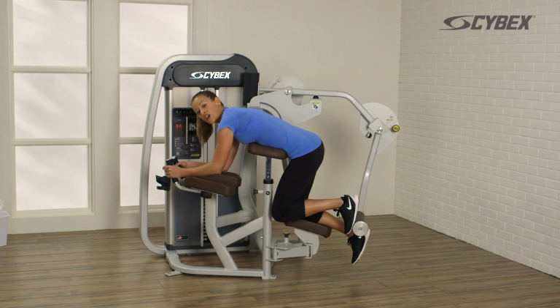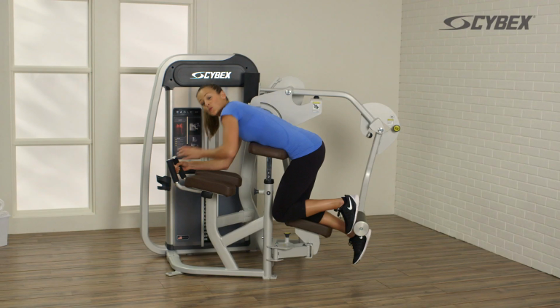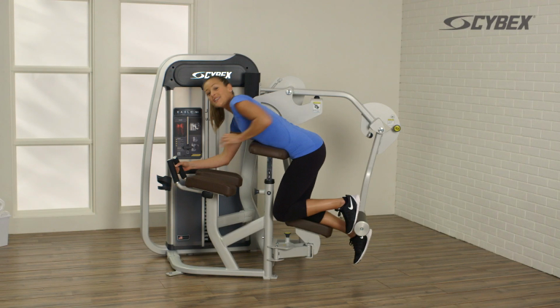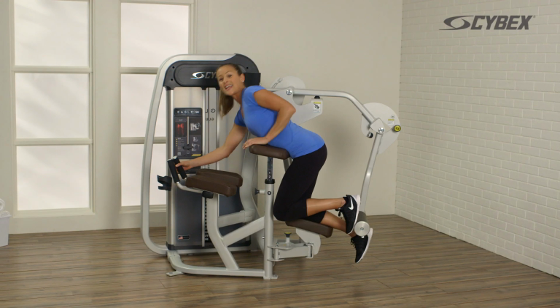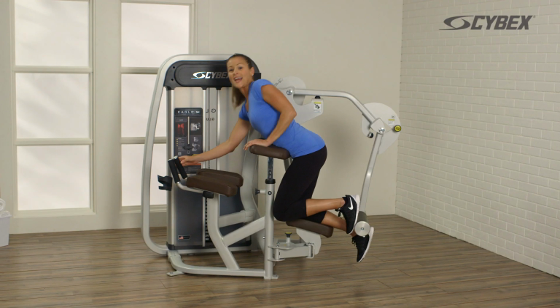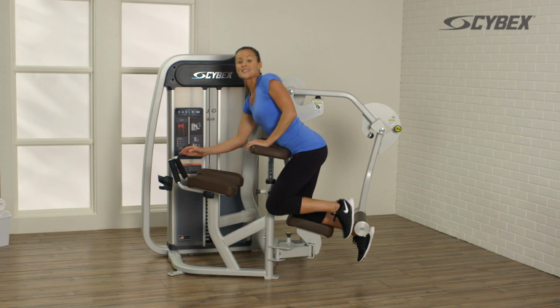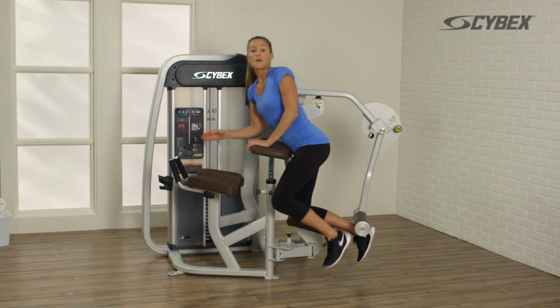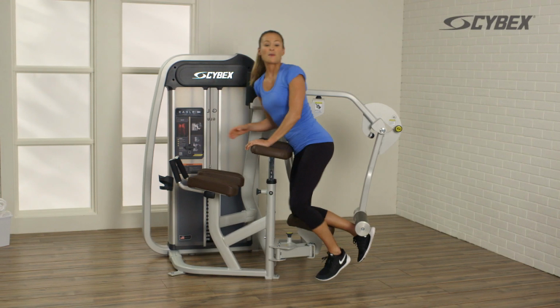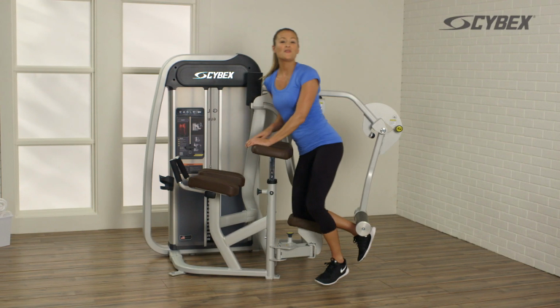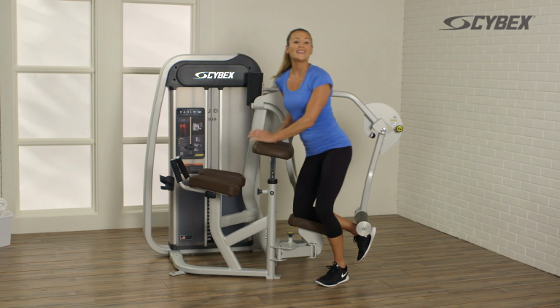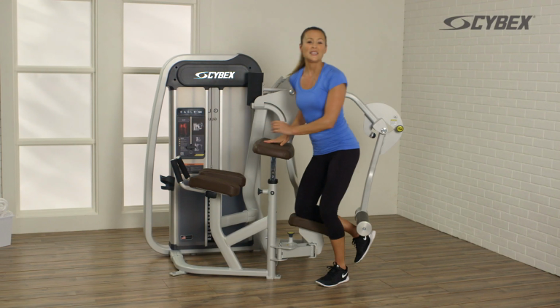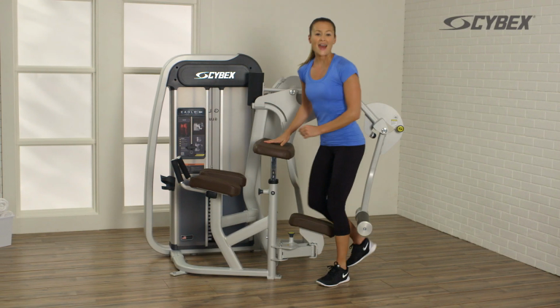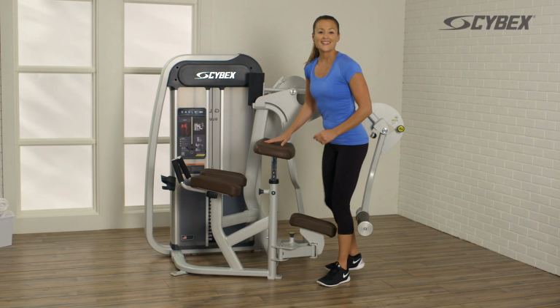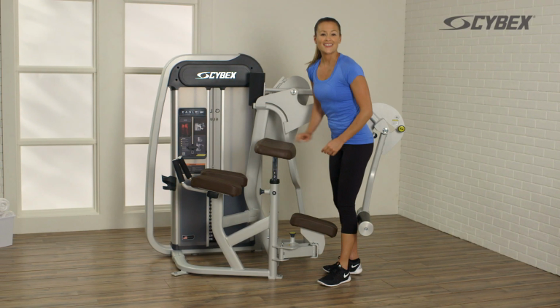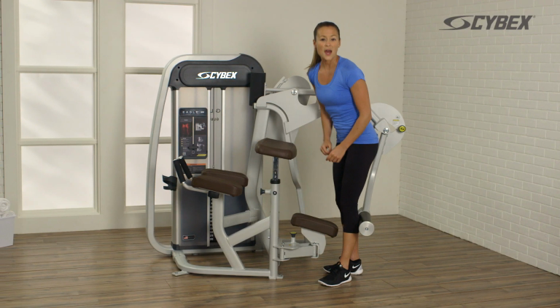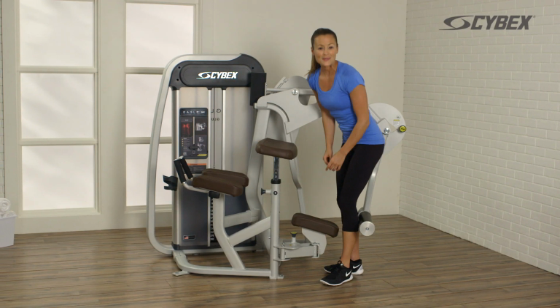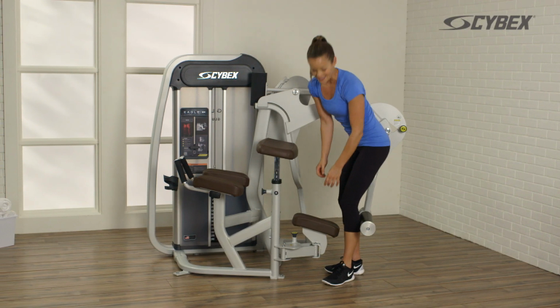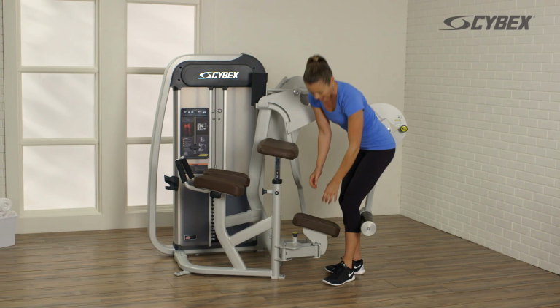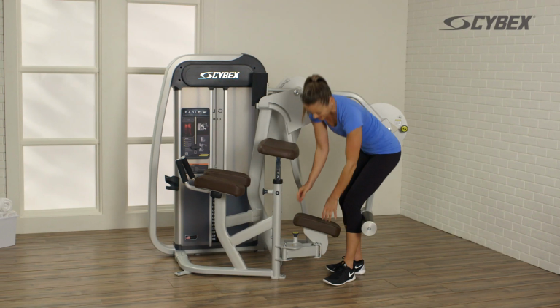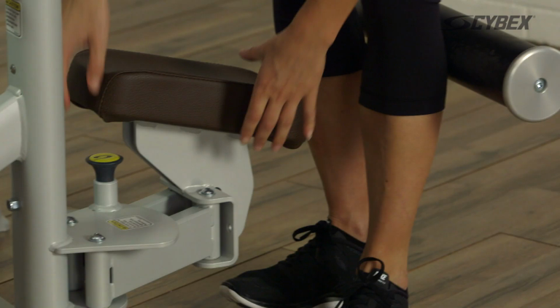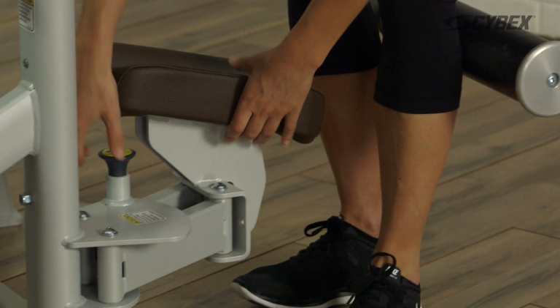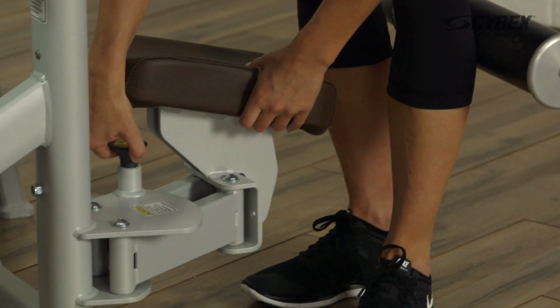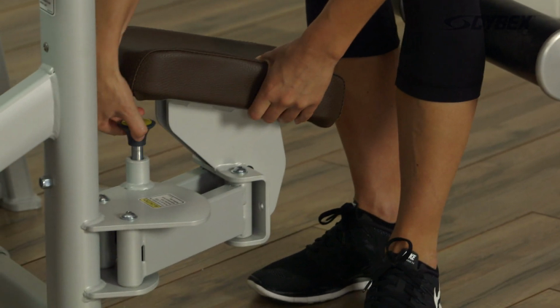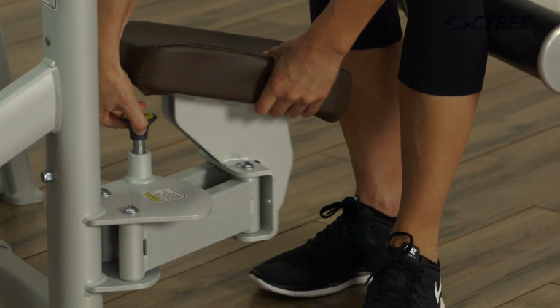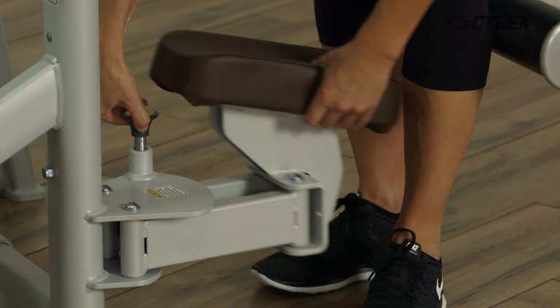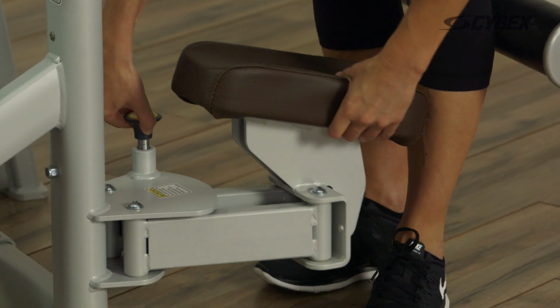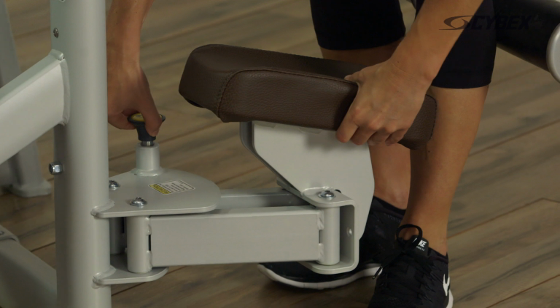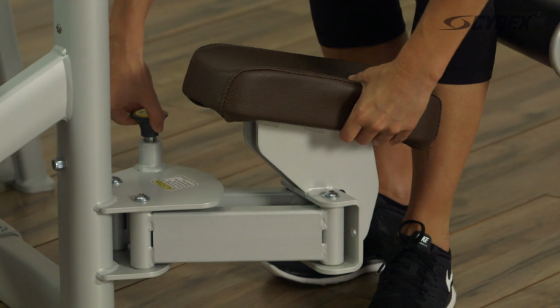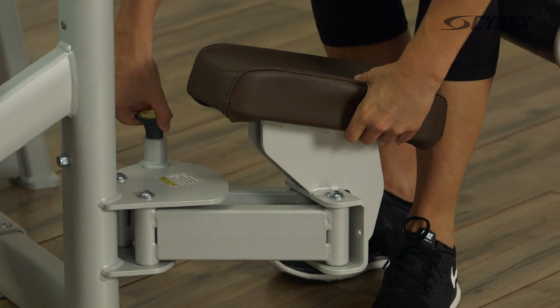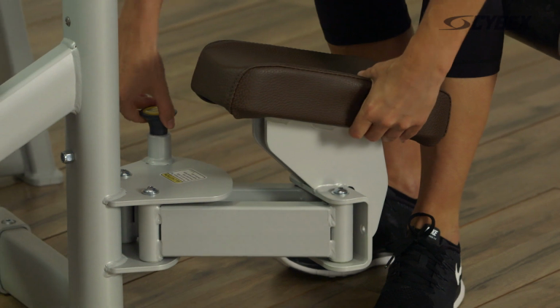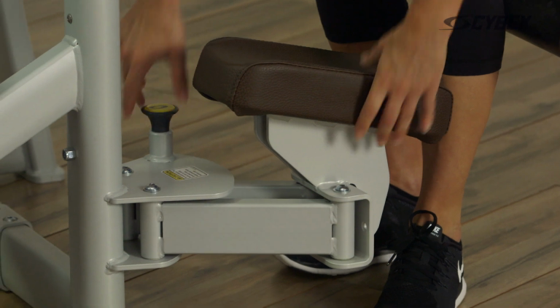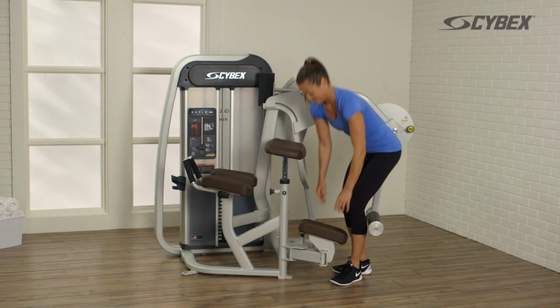Switch legs by moving the knee pad to the opposite side.